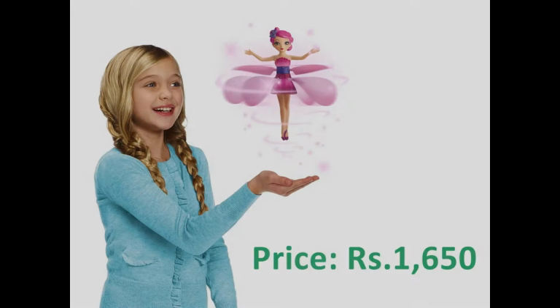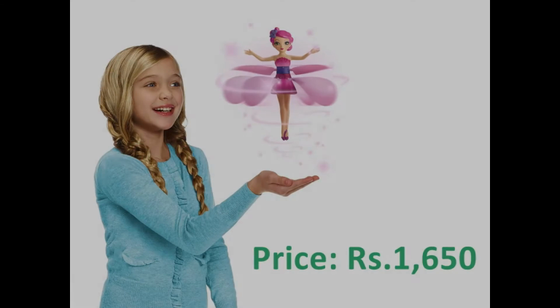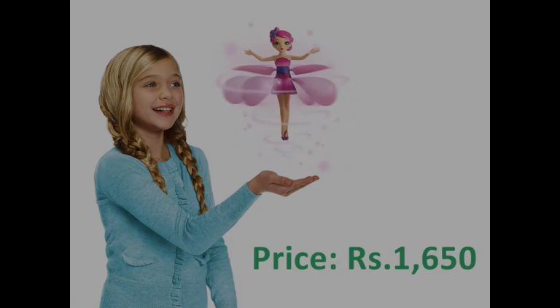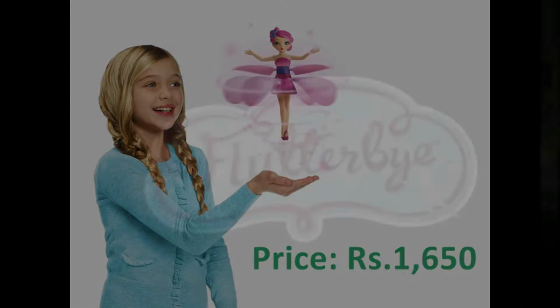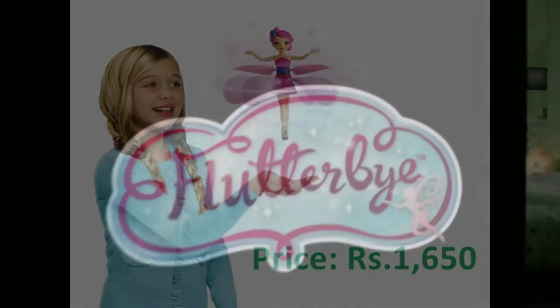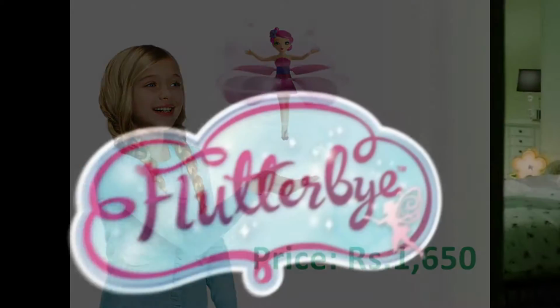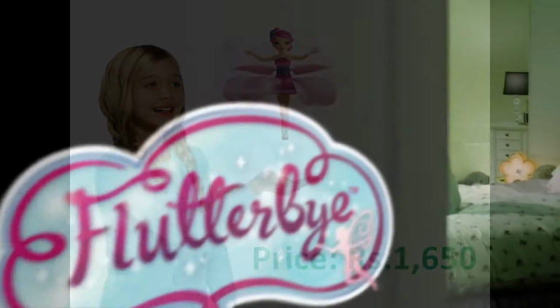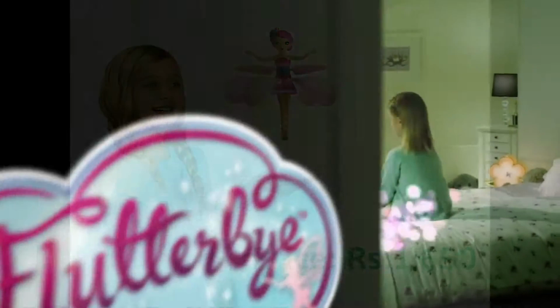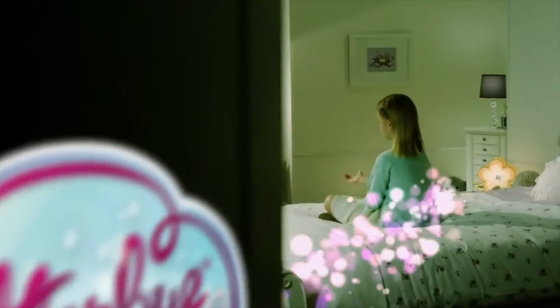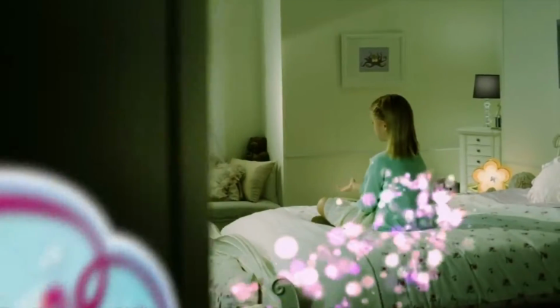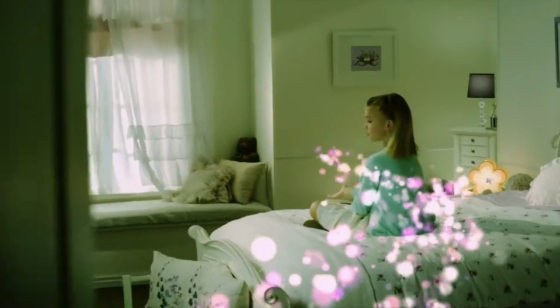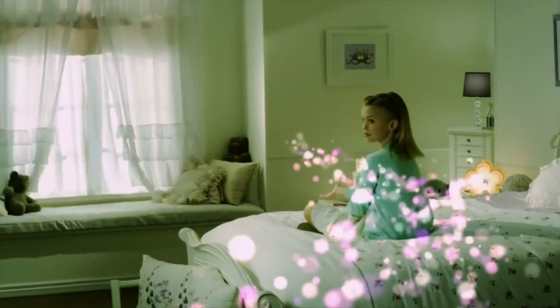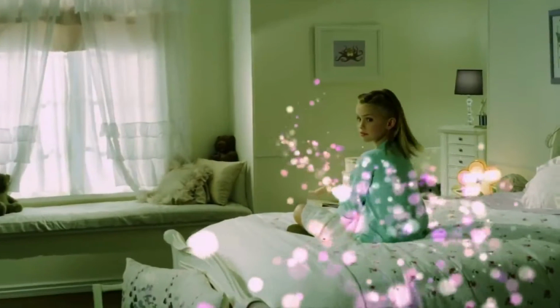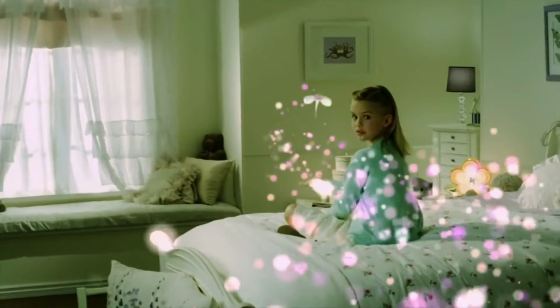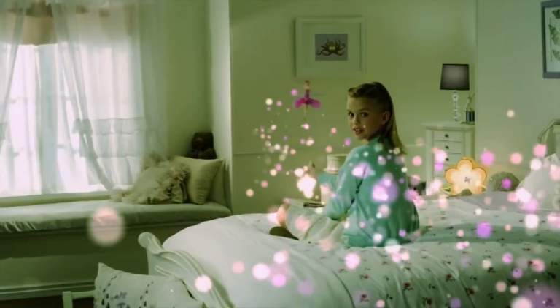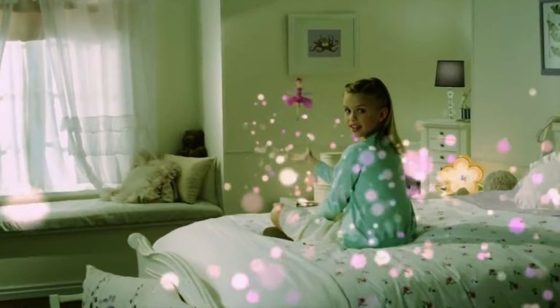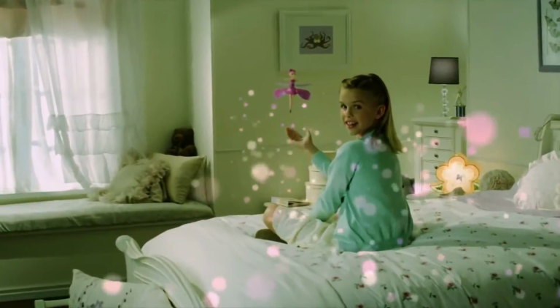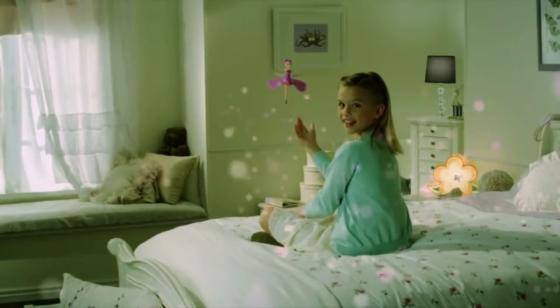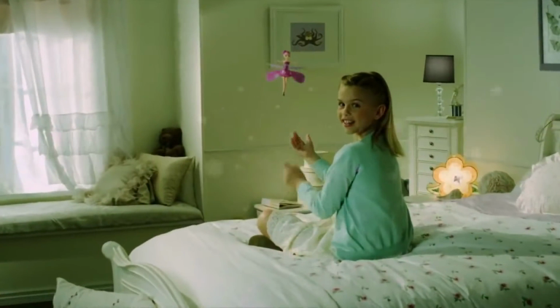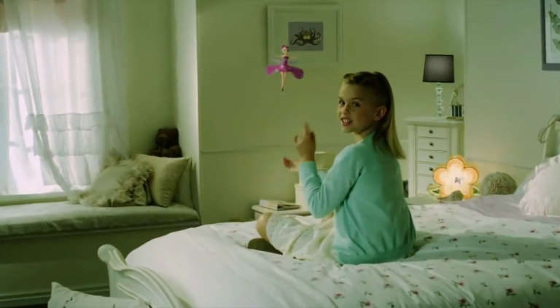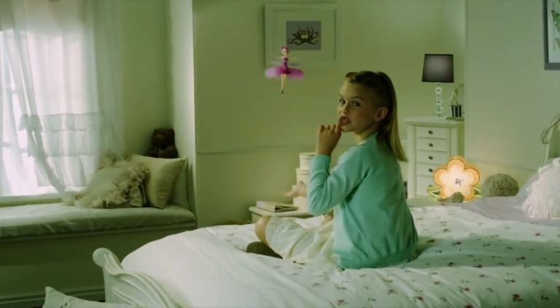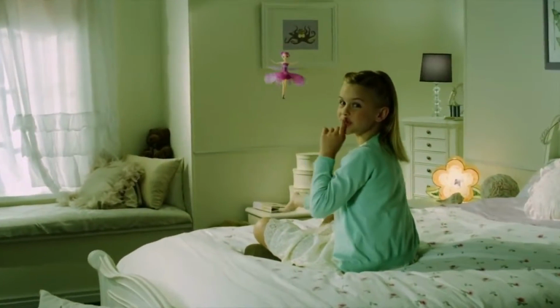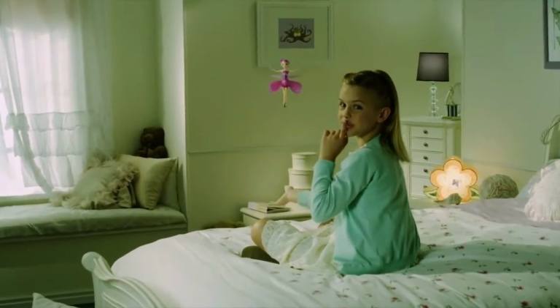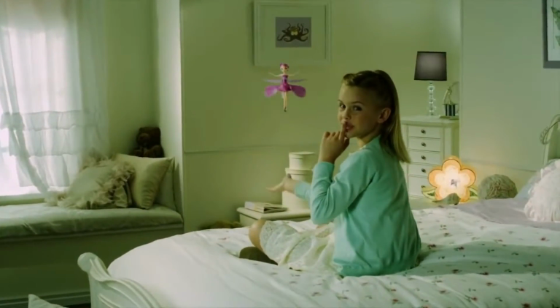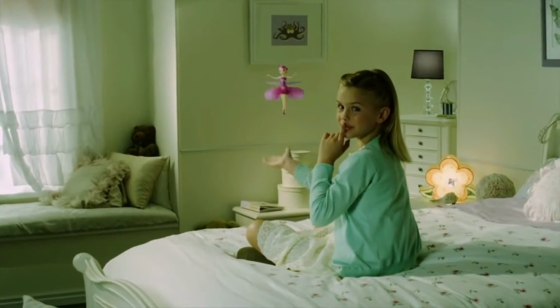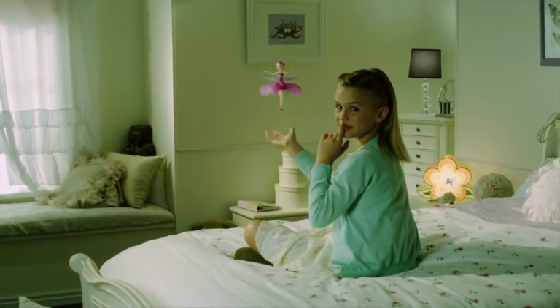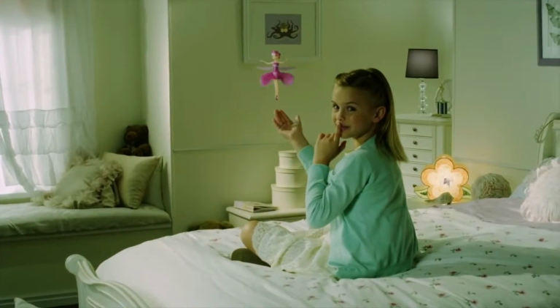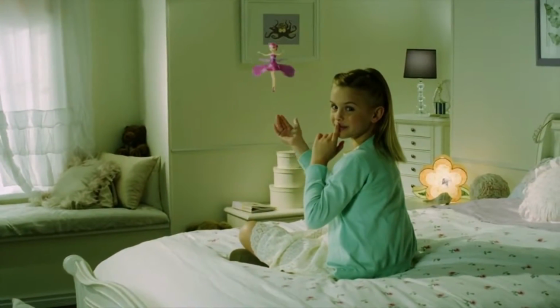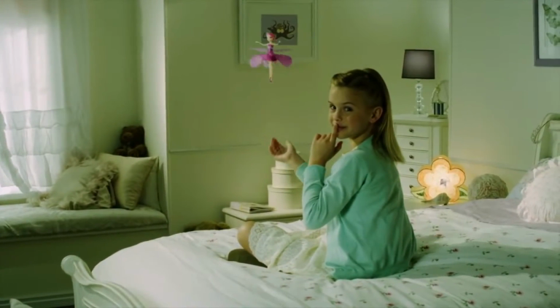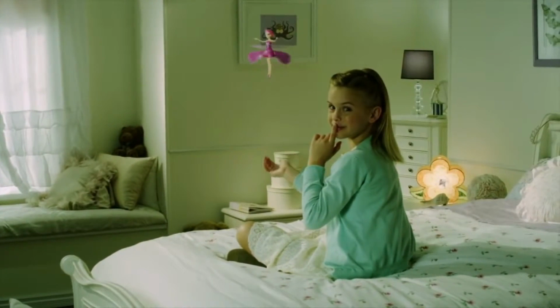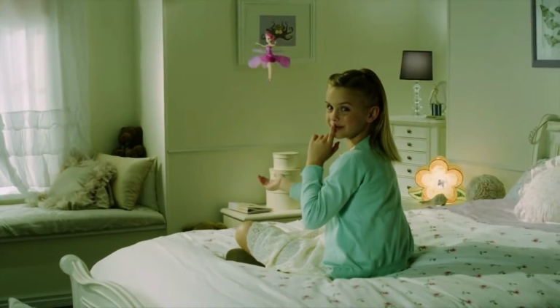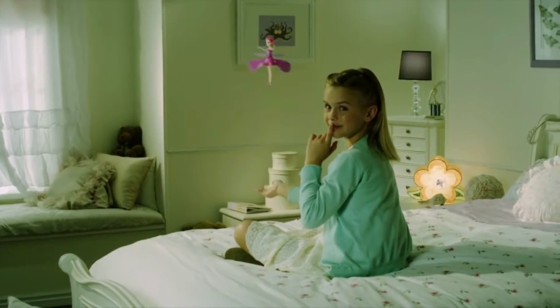Introducing the Flutterby Flying Fairy by SpinMaster, the magical fairy that turns young girls' dreams into a reality.